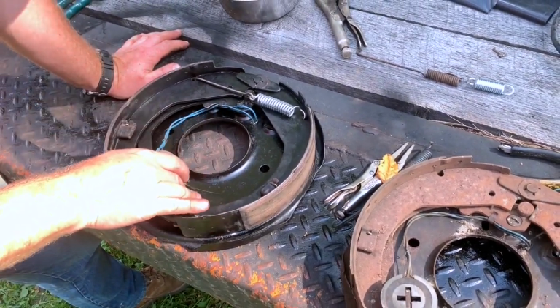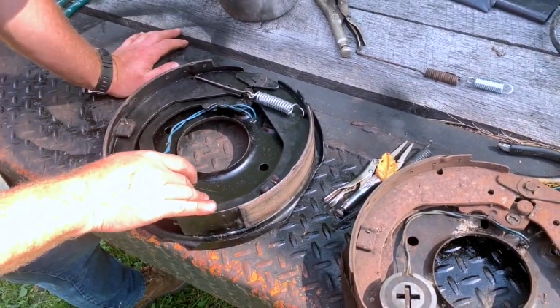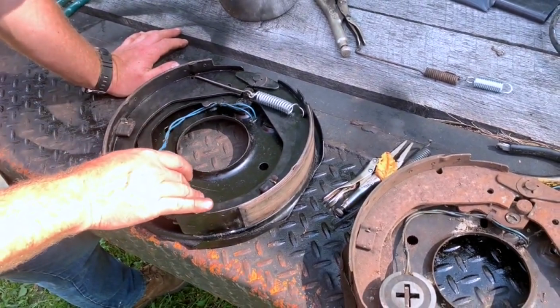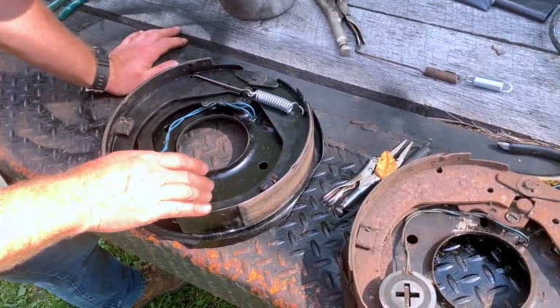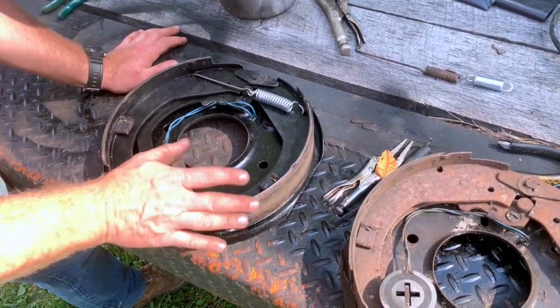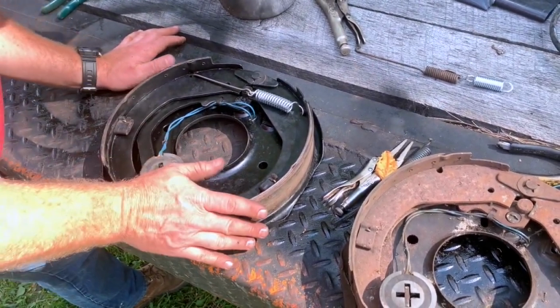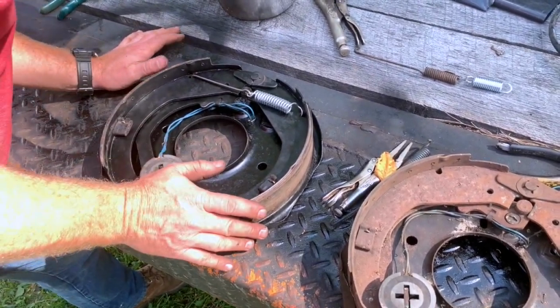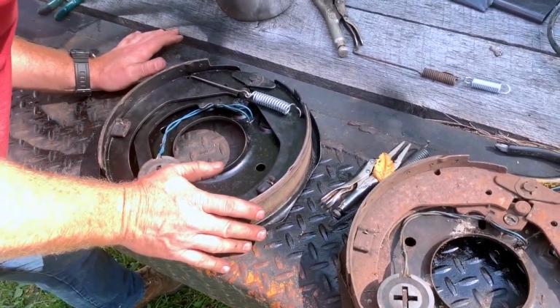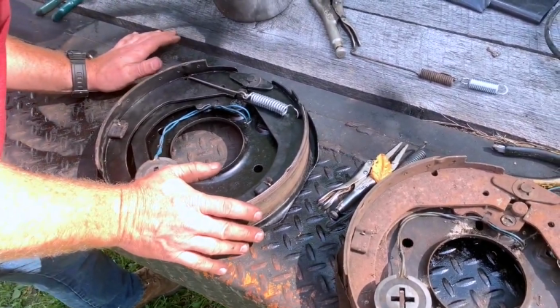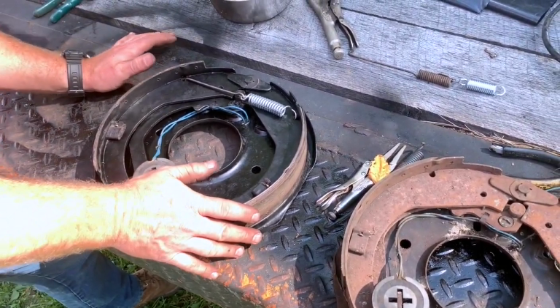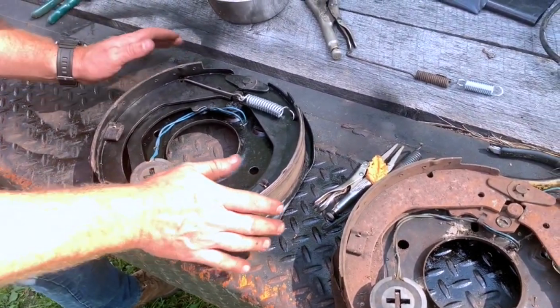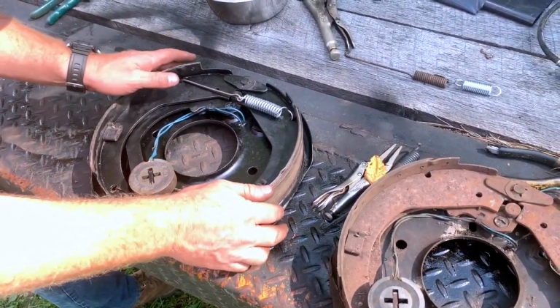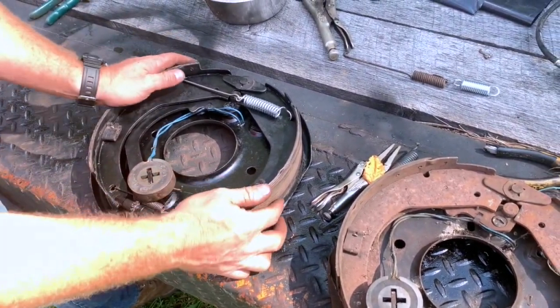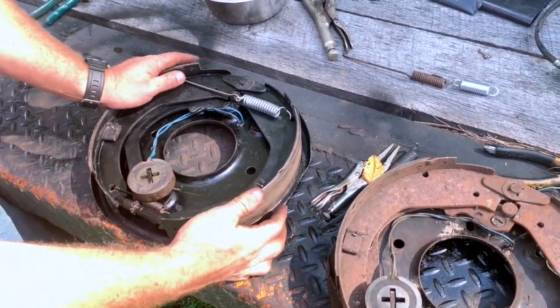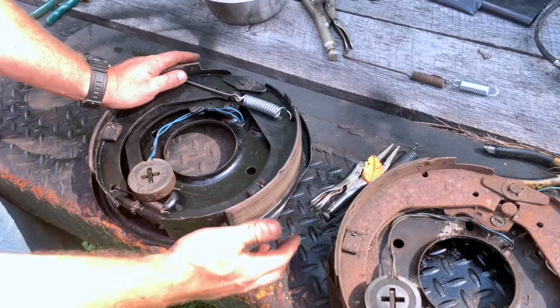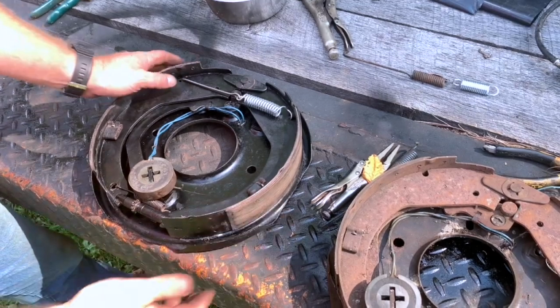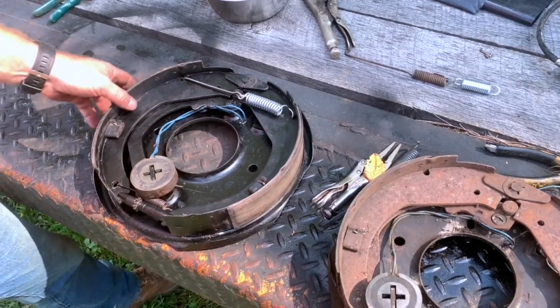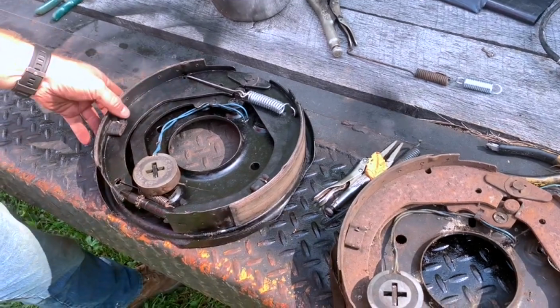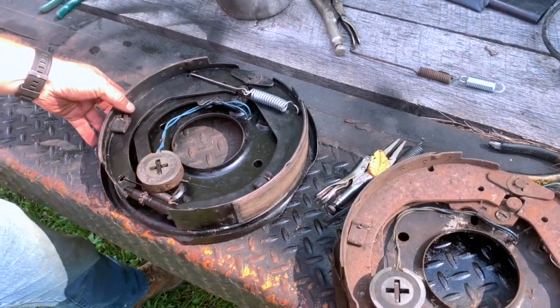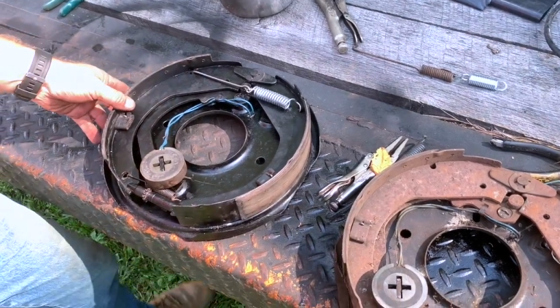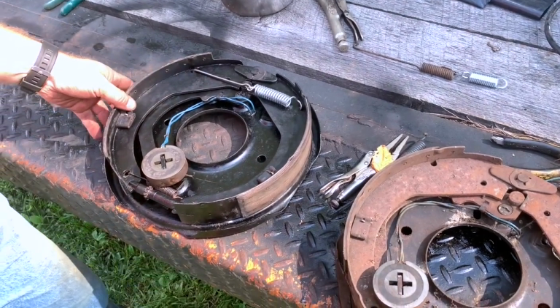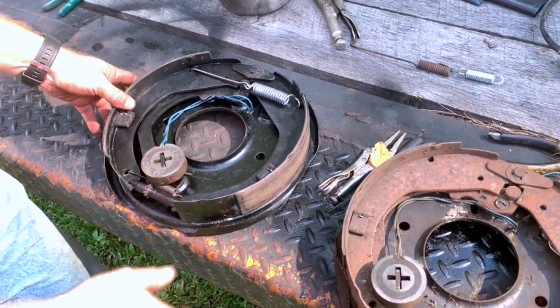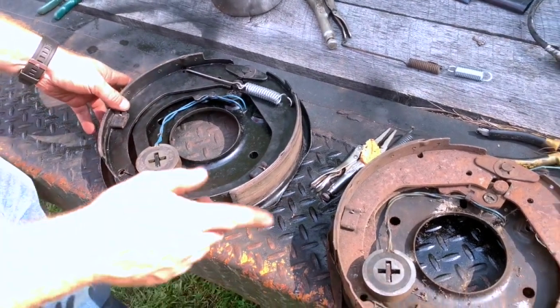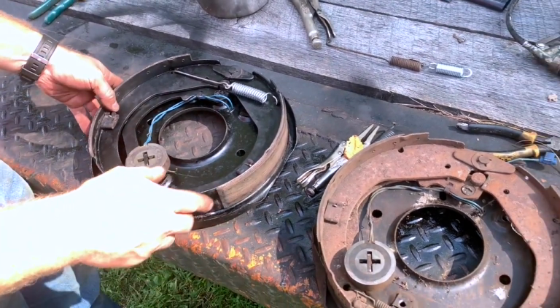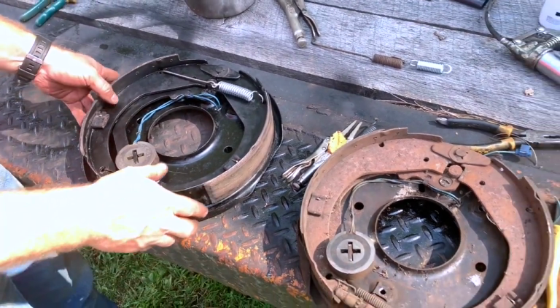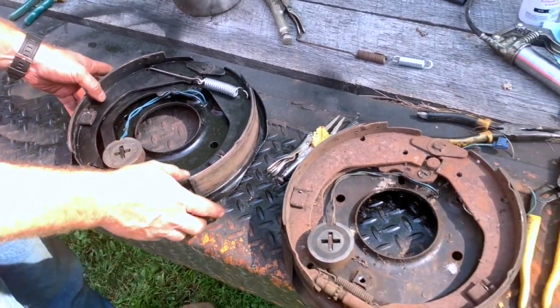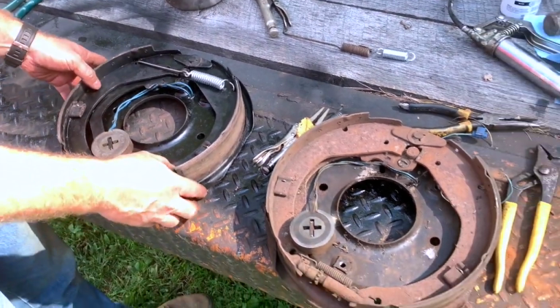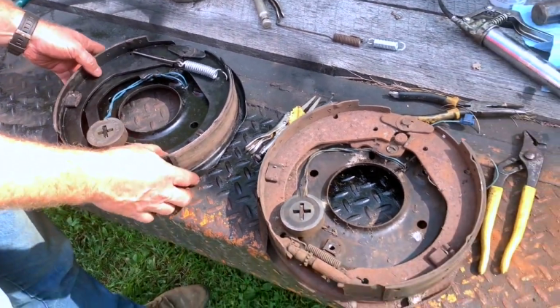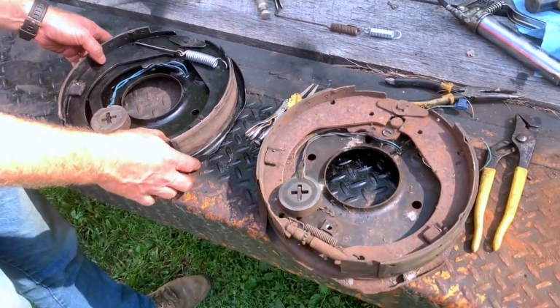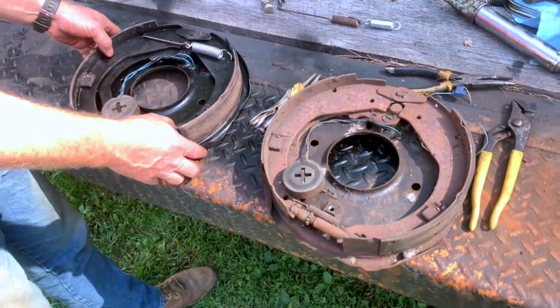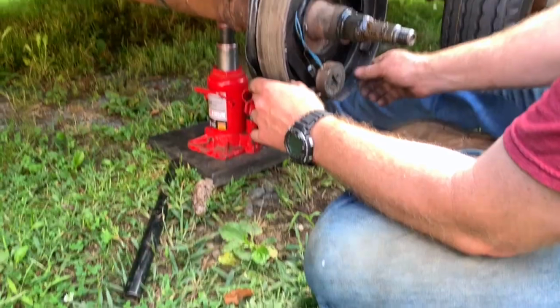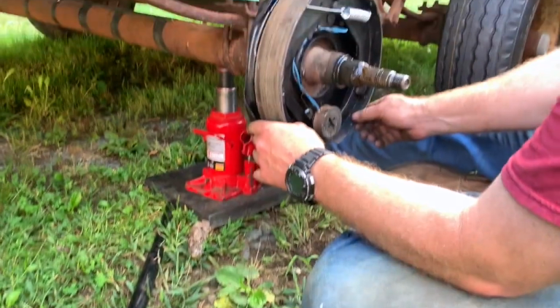So we hope this will do it. We got this one panned up, ready to put back on, and we'll work on the next one. Works.